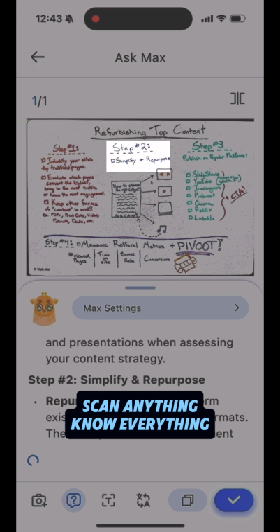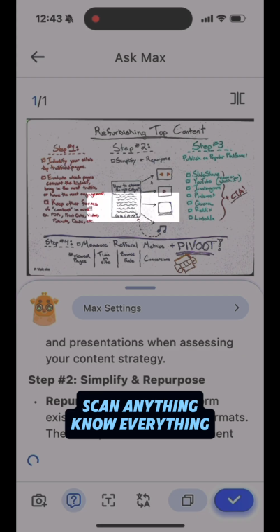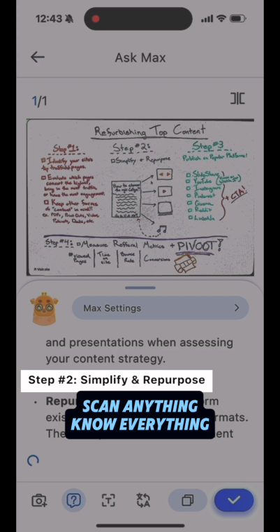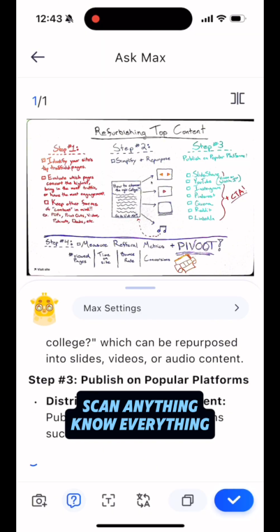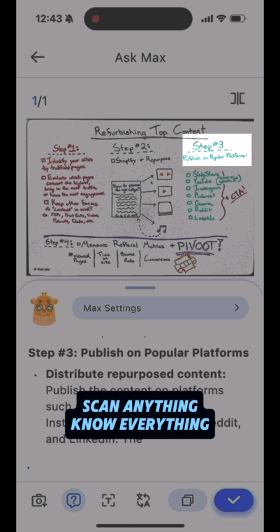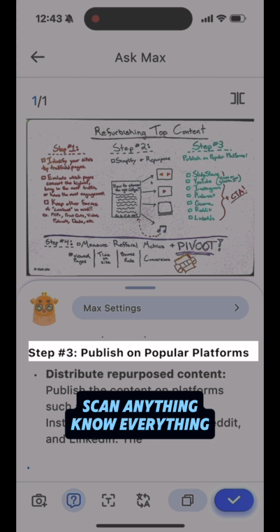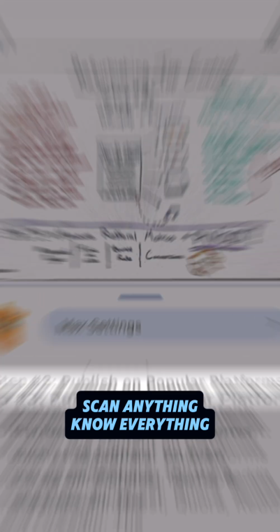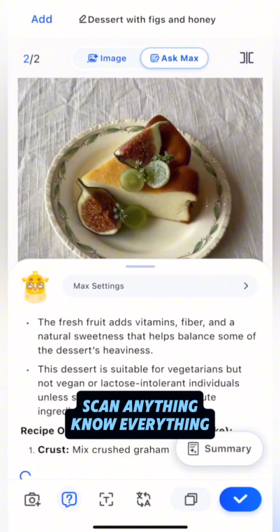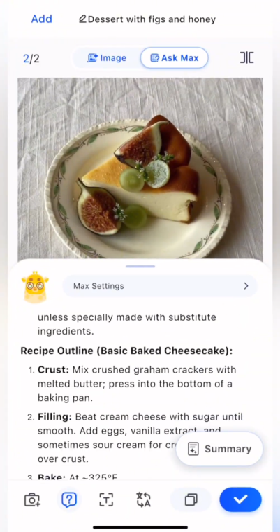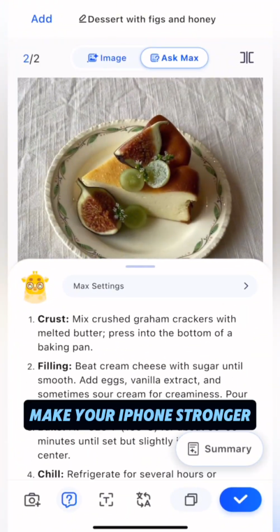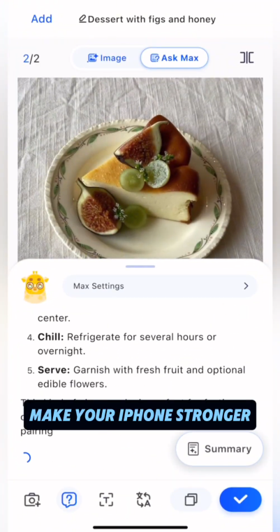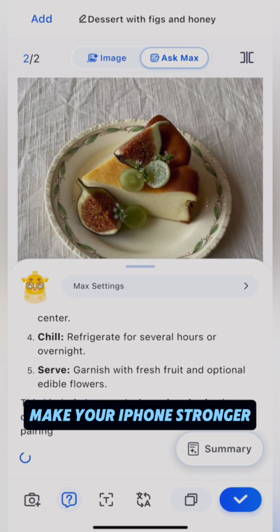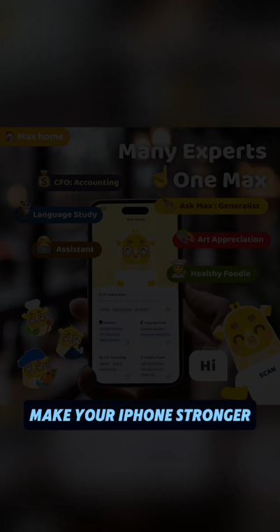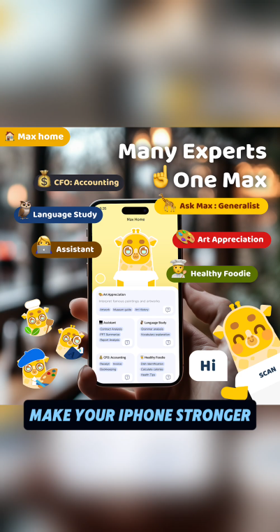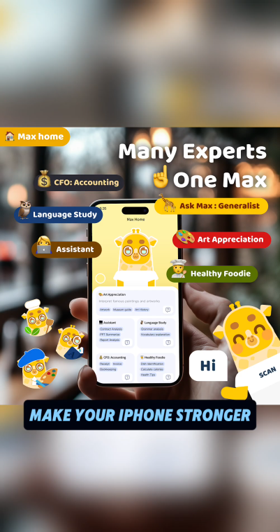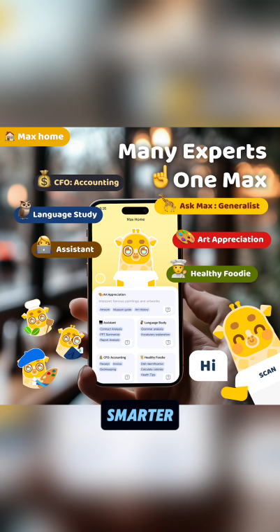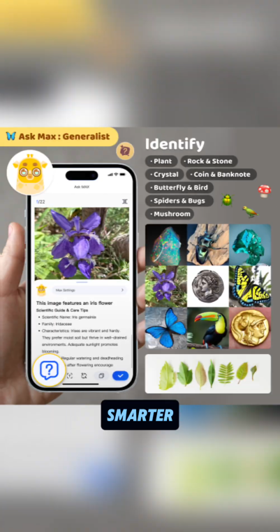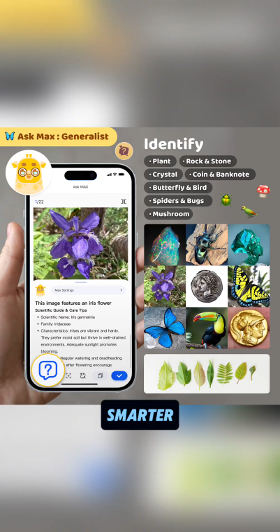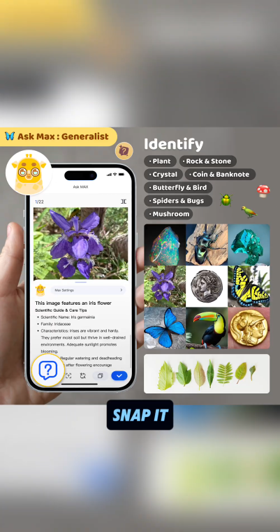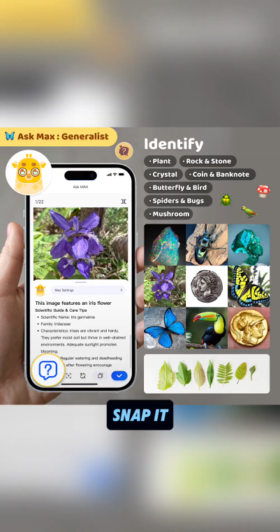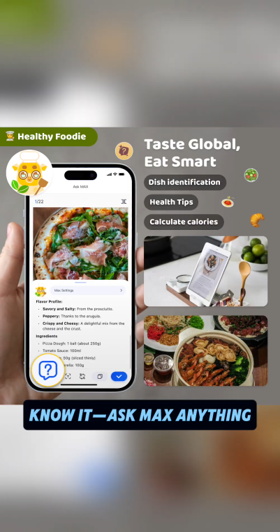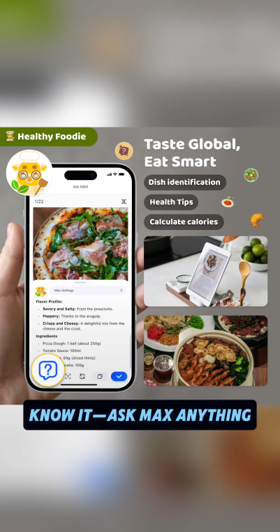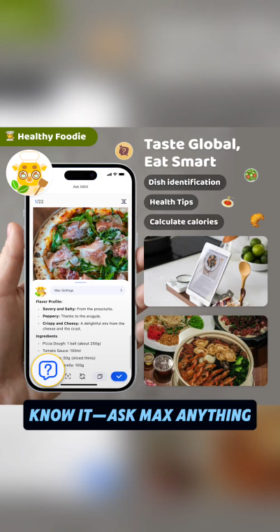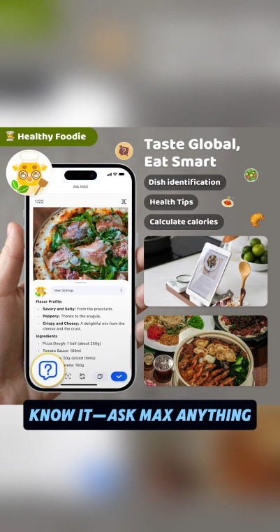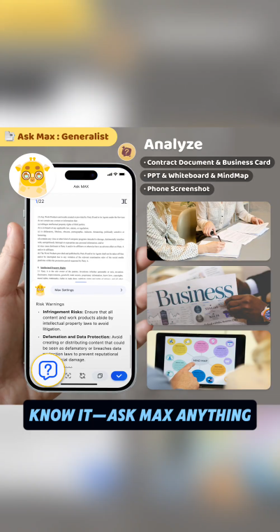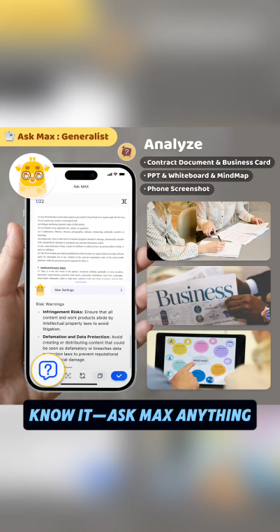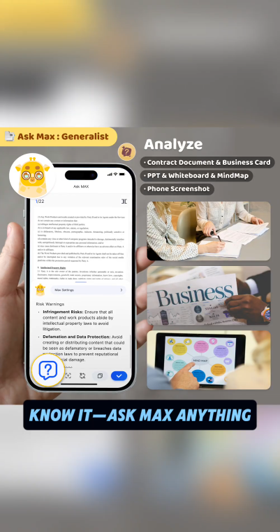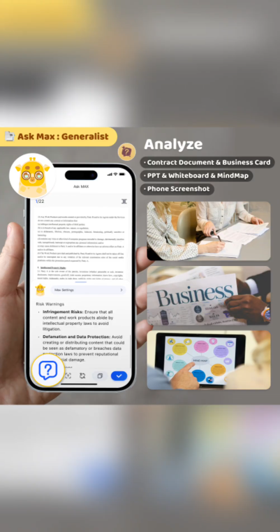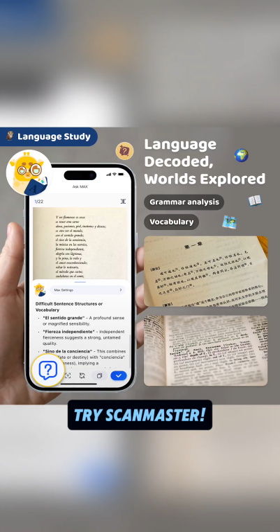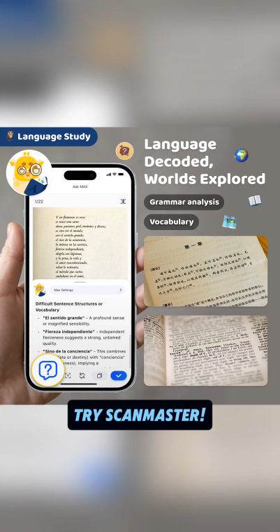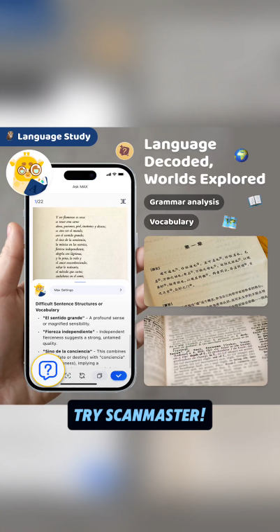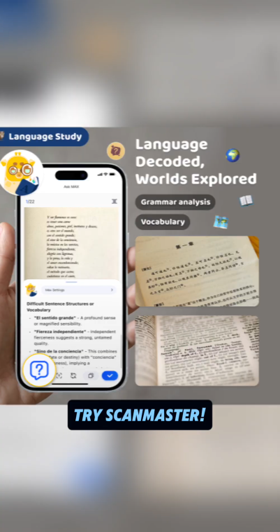Scan anything. Know everything. Make your iPhone stronger, smarter. Snap it. Know it. Ask Max anything. Try ScanMaster.